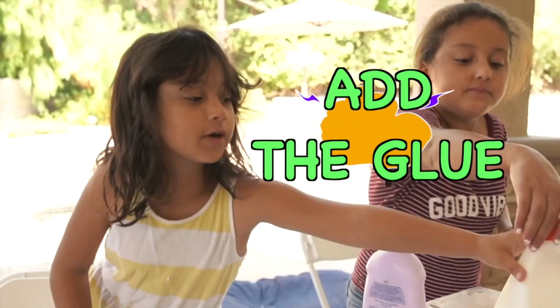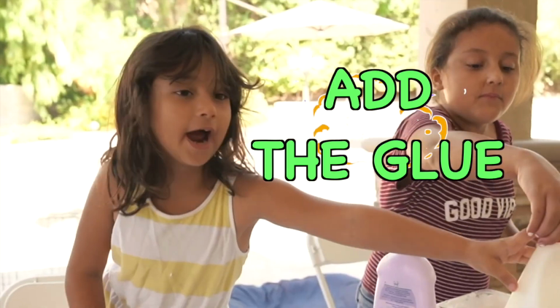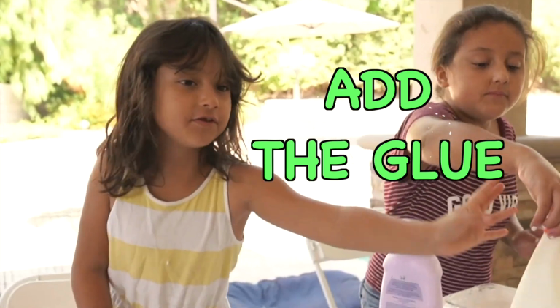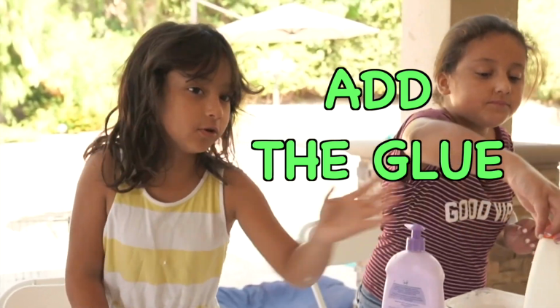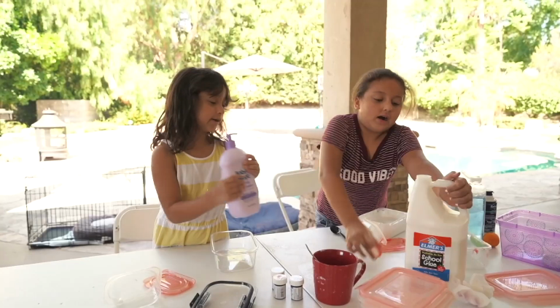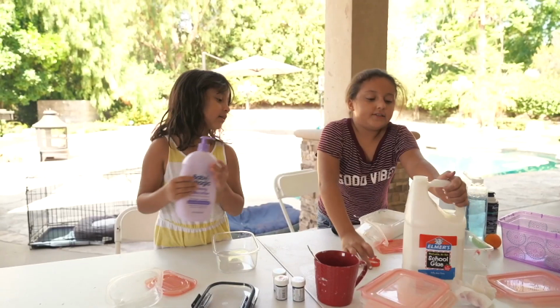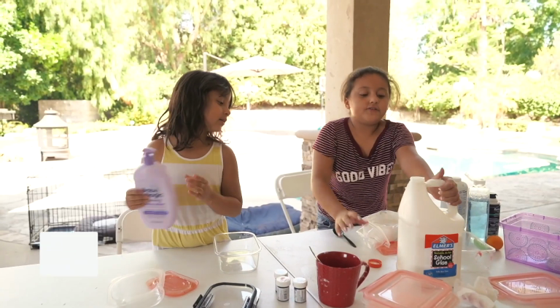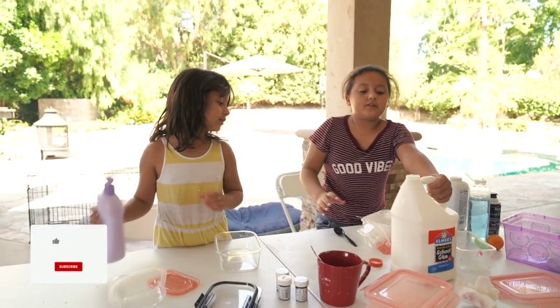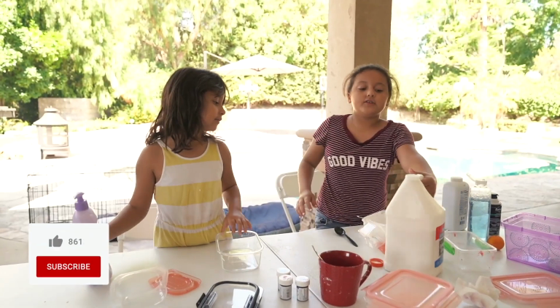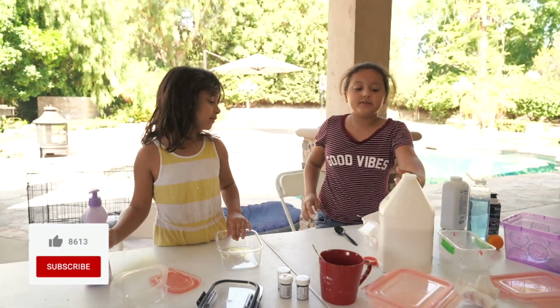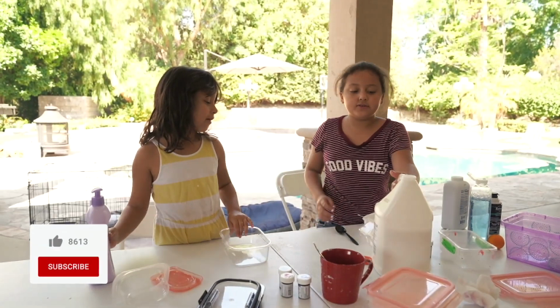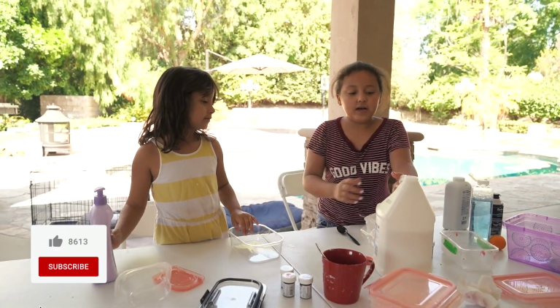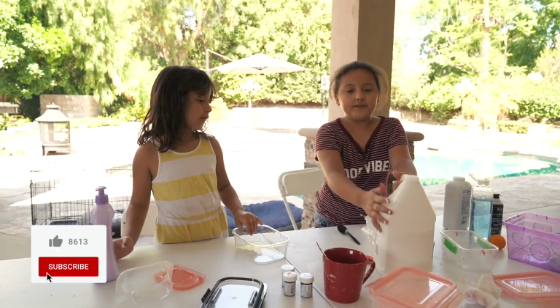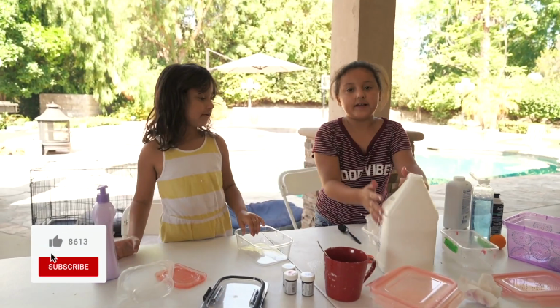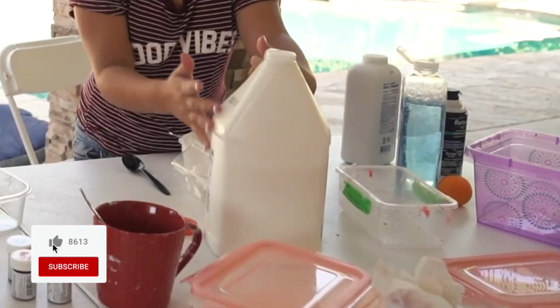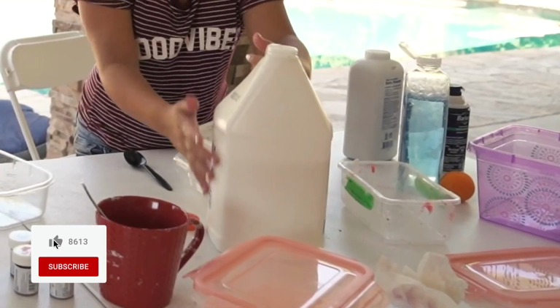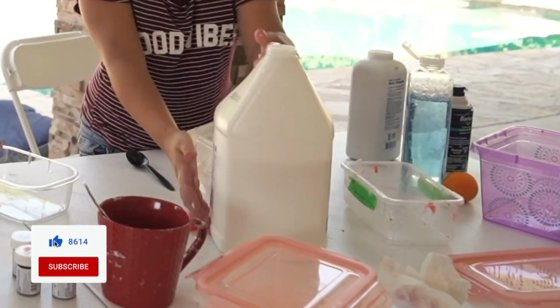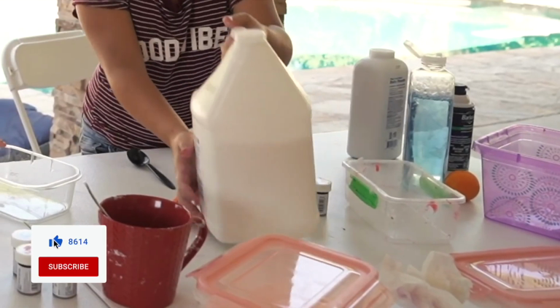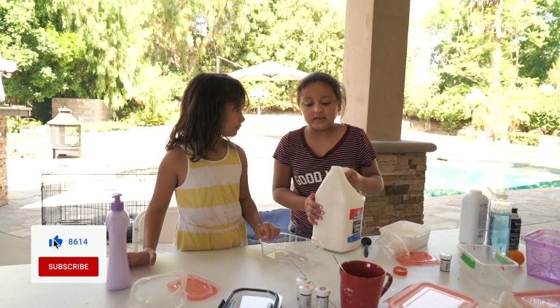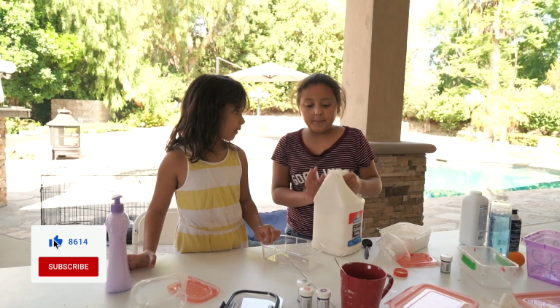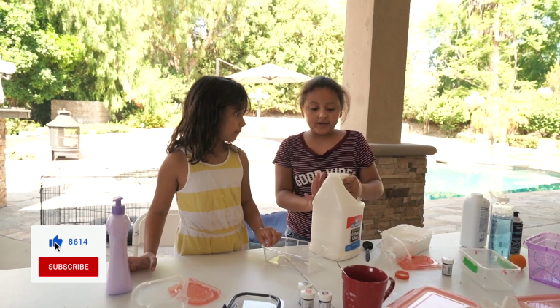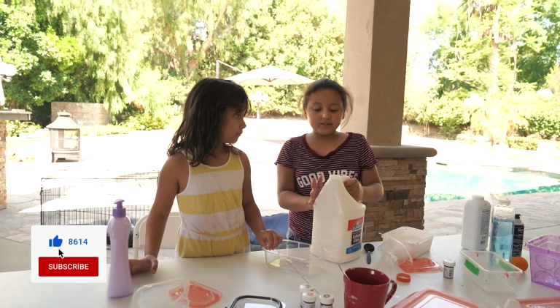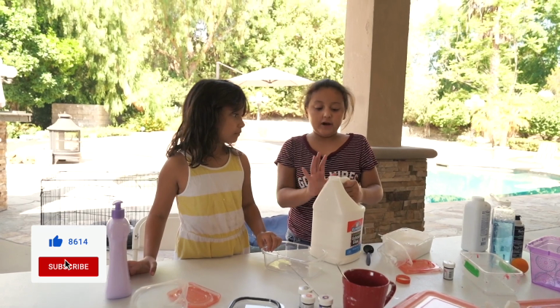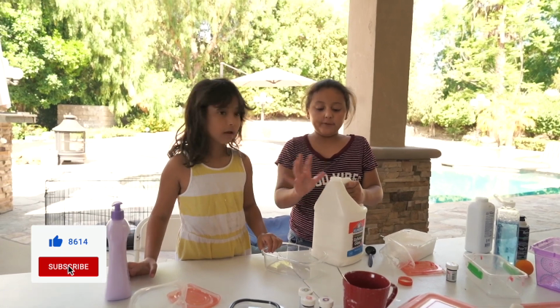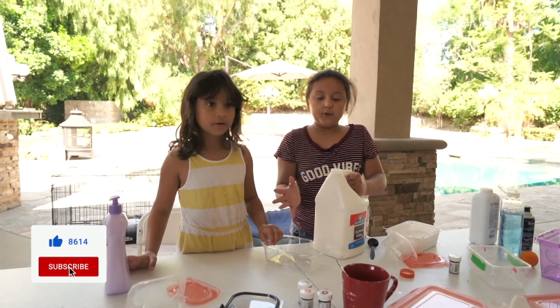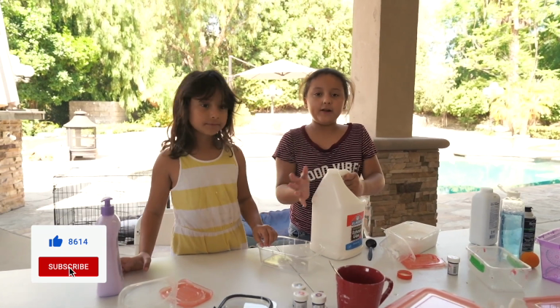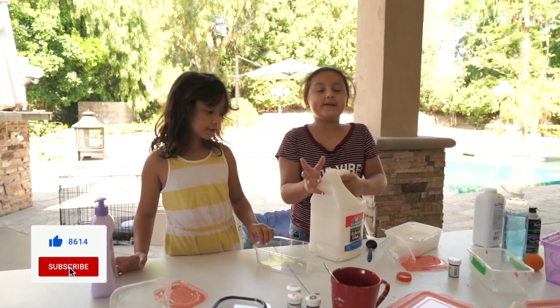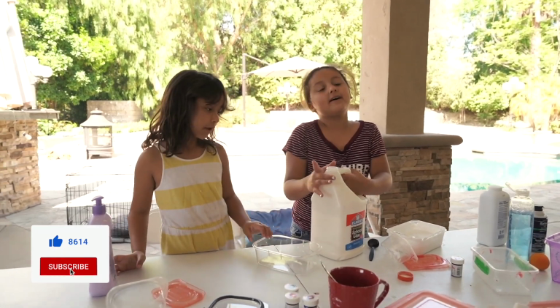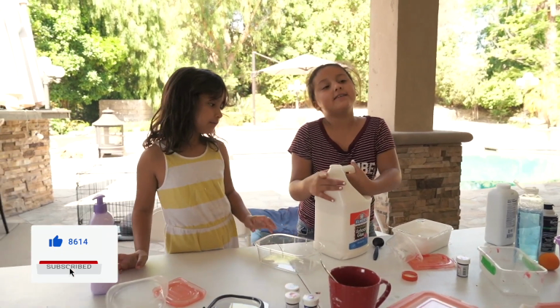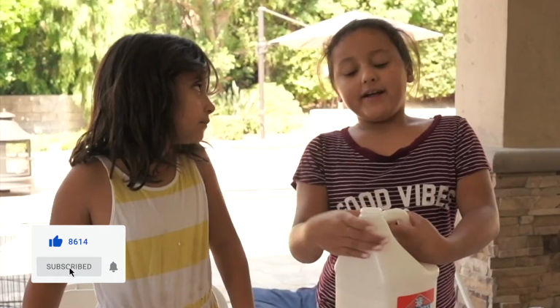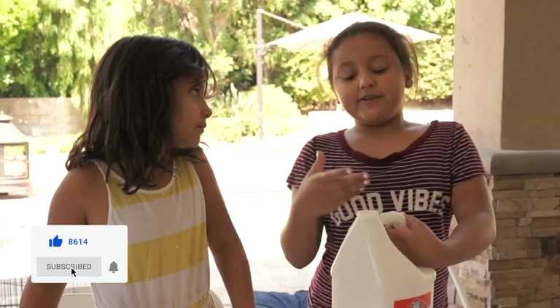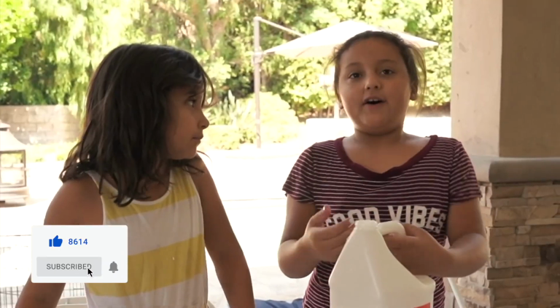You're going to add the glue. And if the glue is too heavy, like this gallon, tell the parent to help you pour it because it could pop.